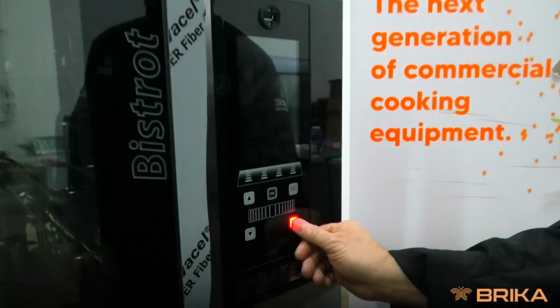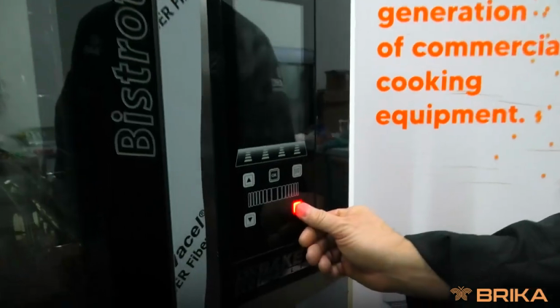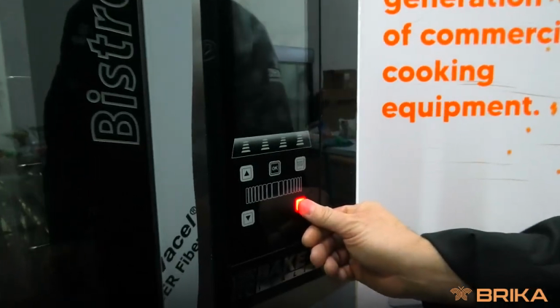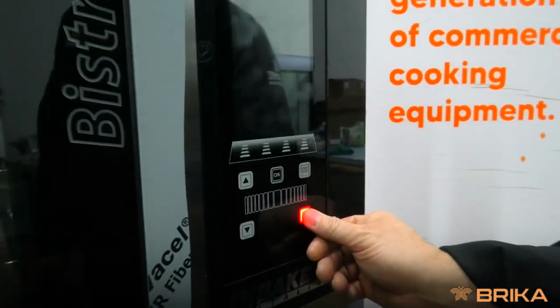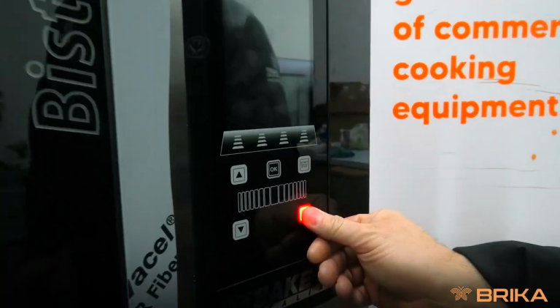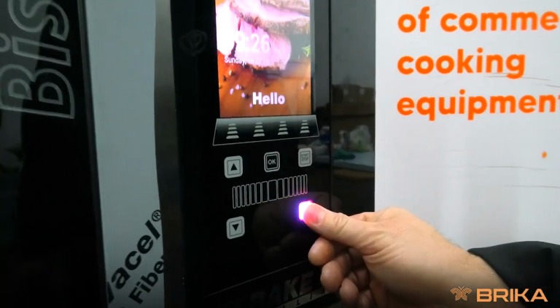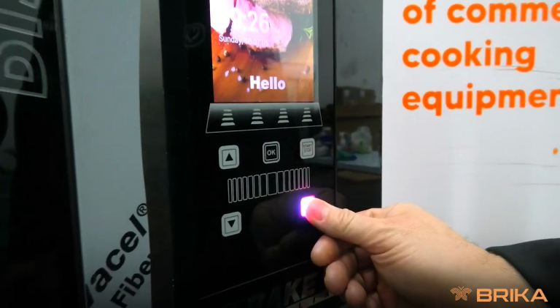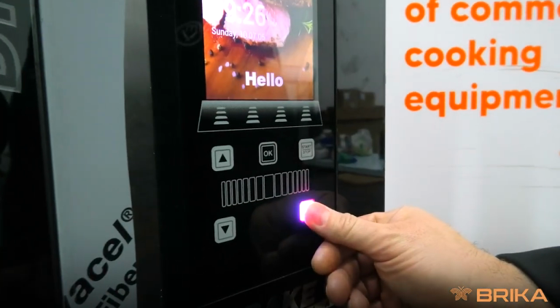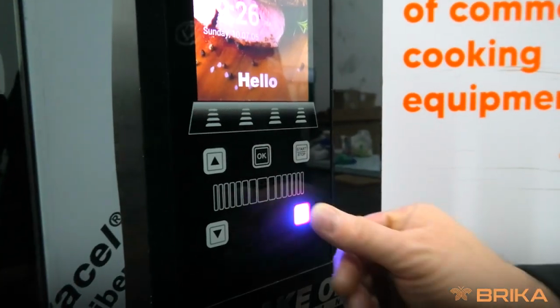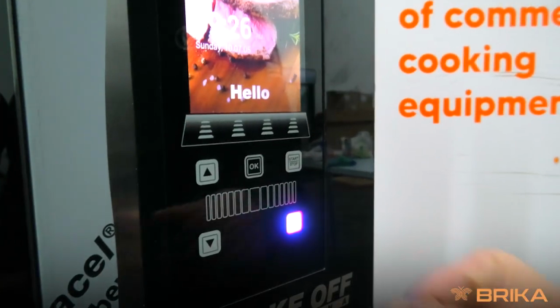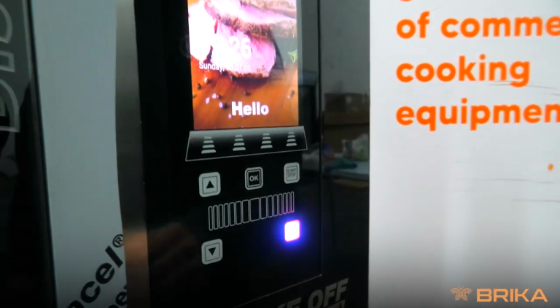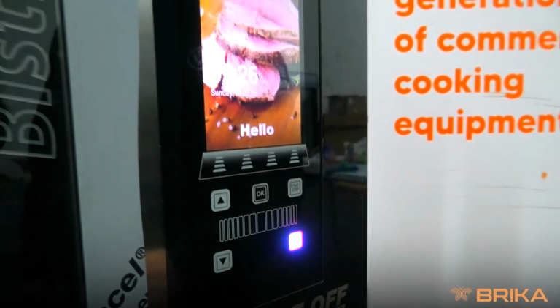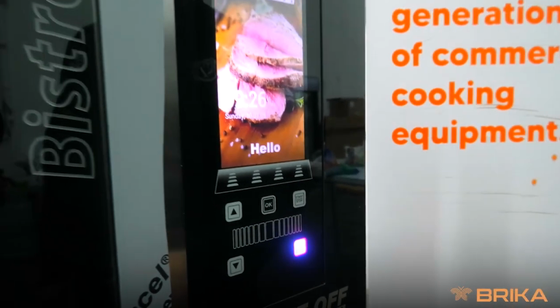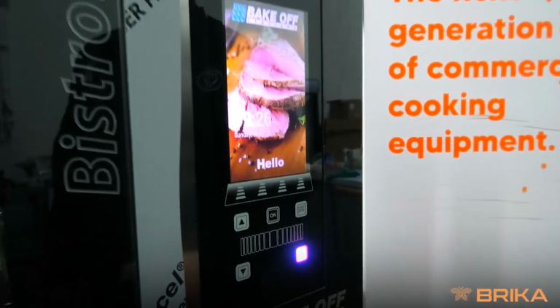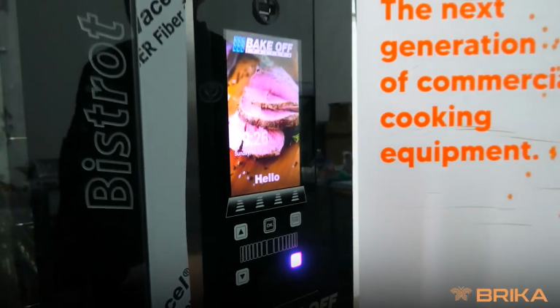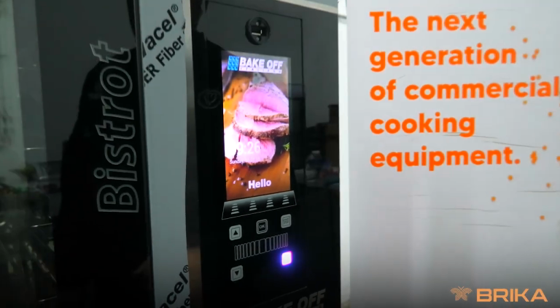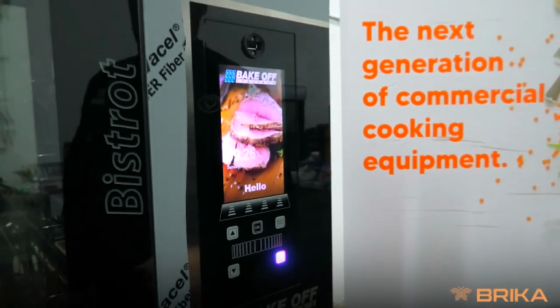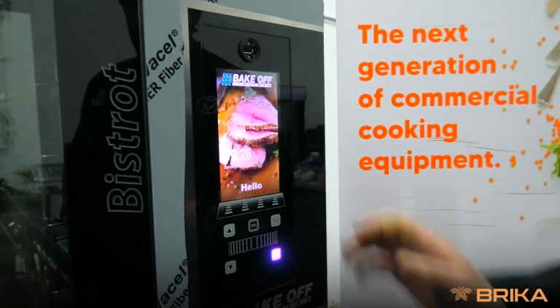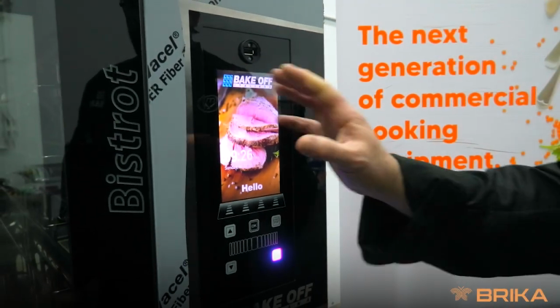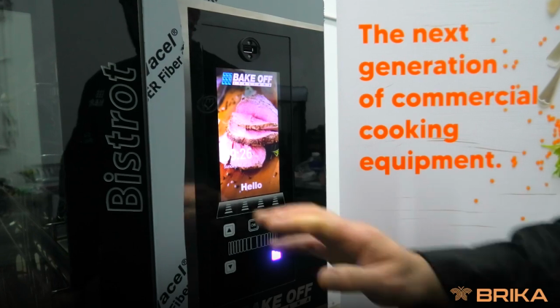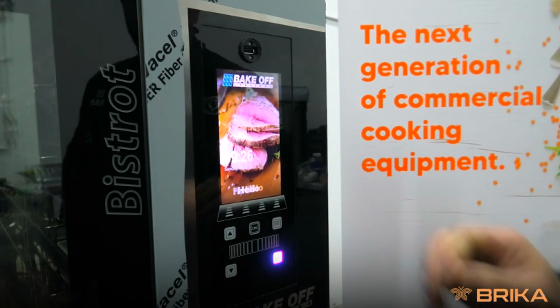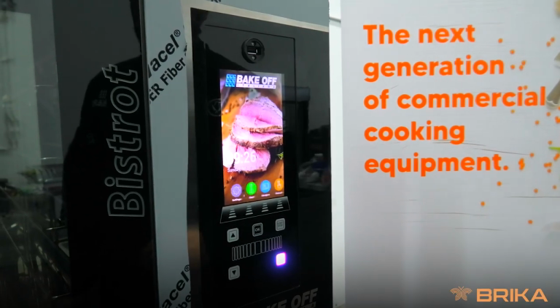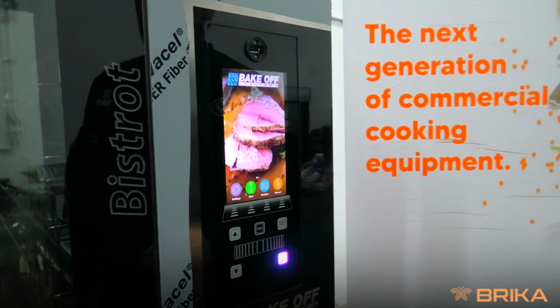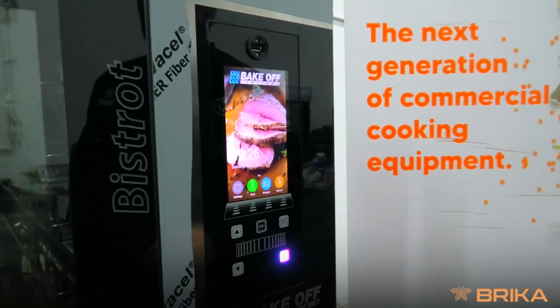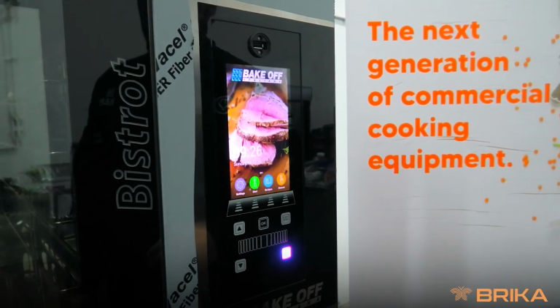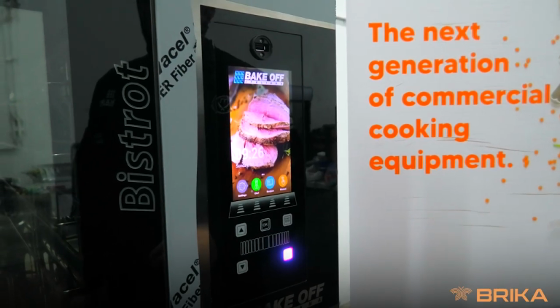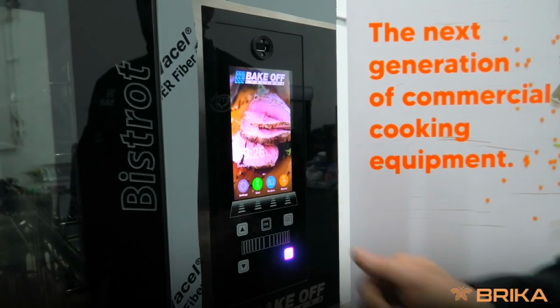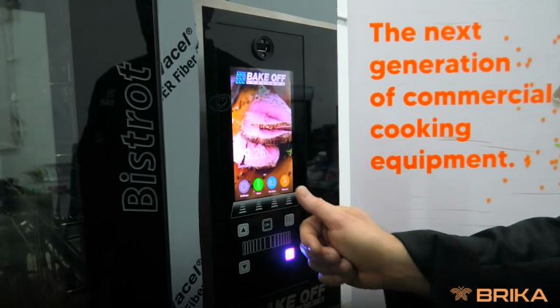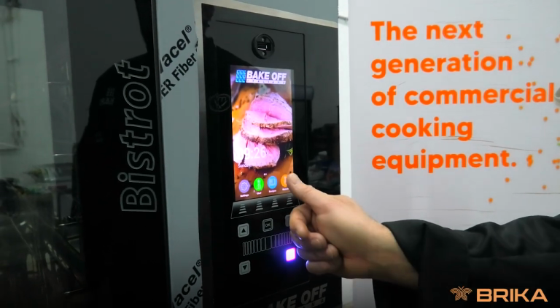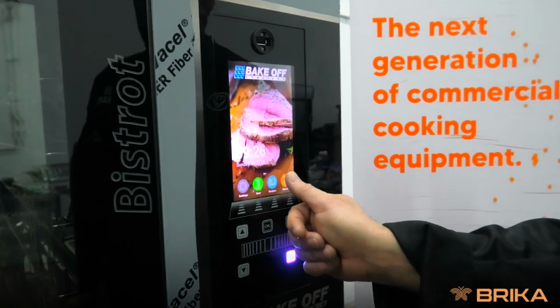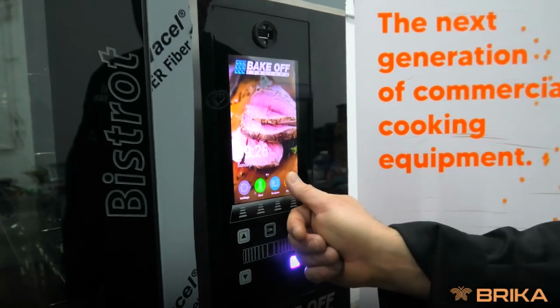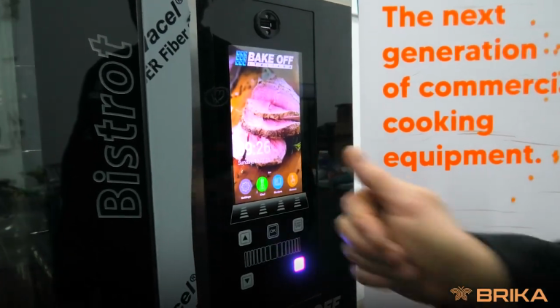We need to turn the oven on. Holding three seconds gives you your welcome screen. We're going to pick manual.